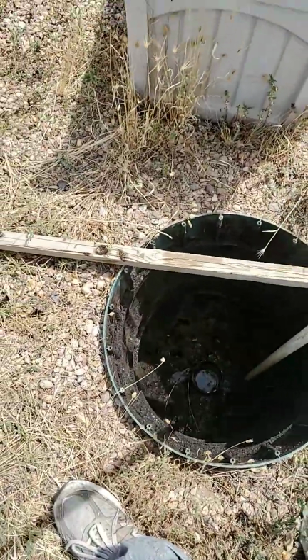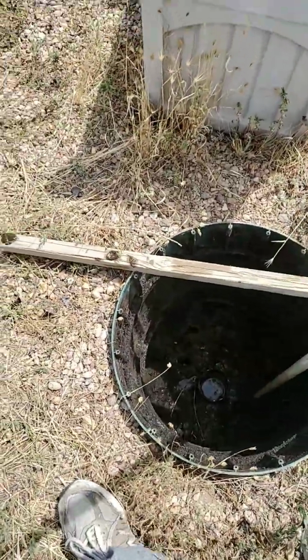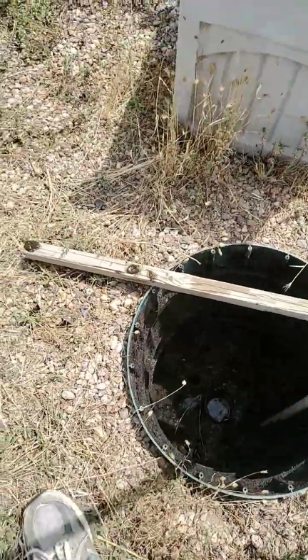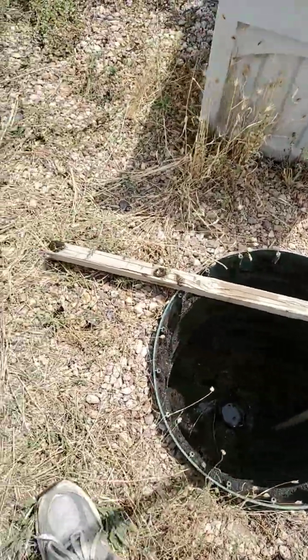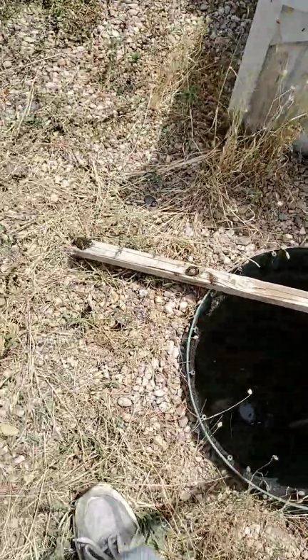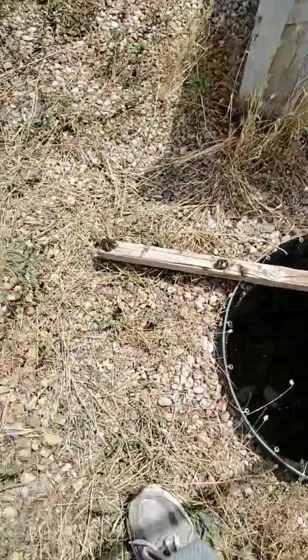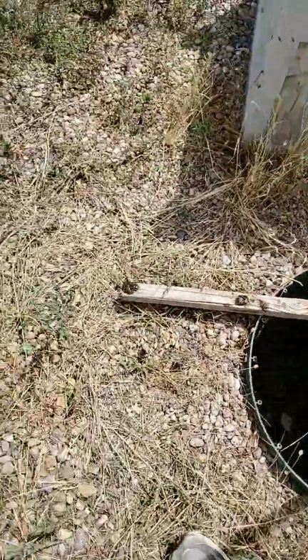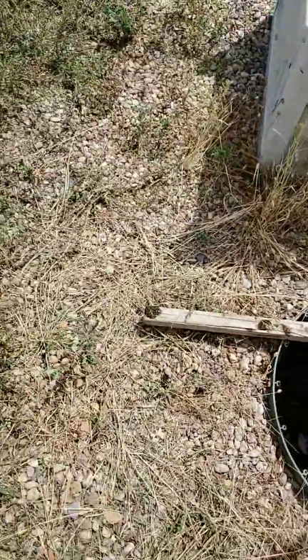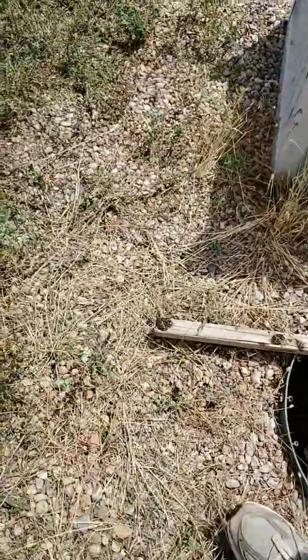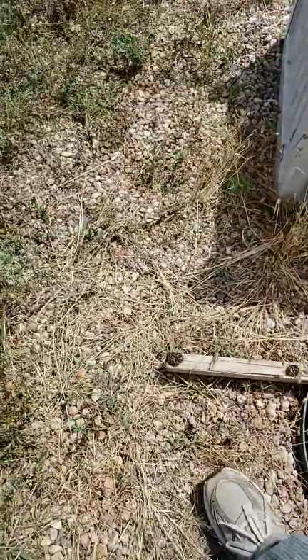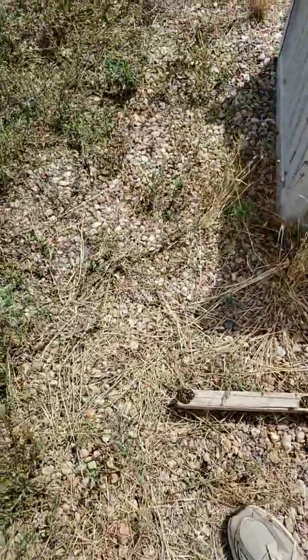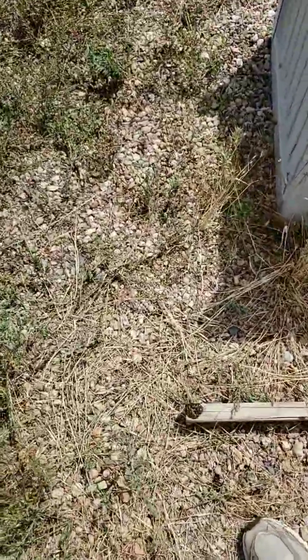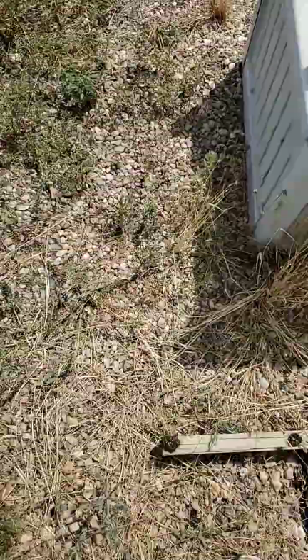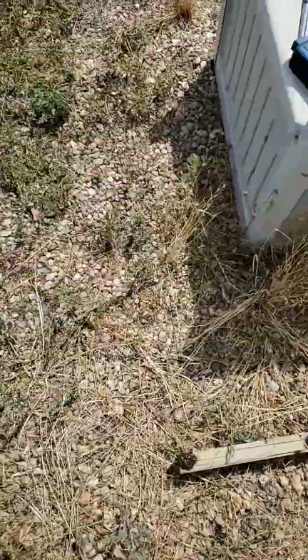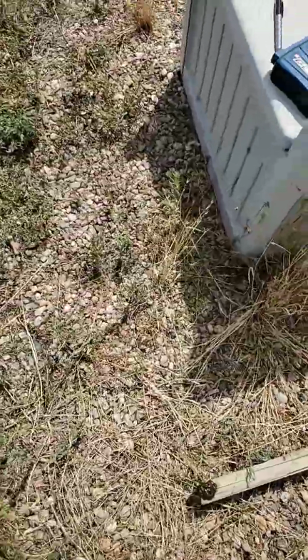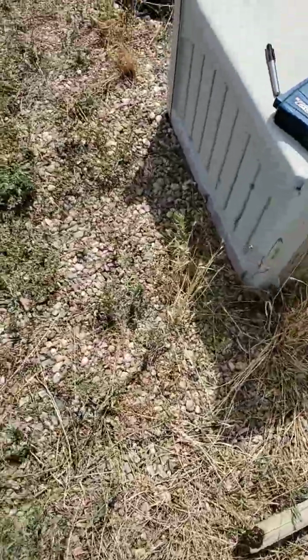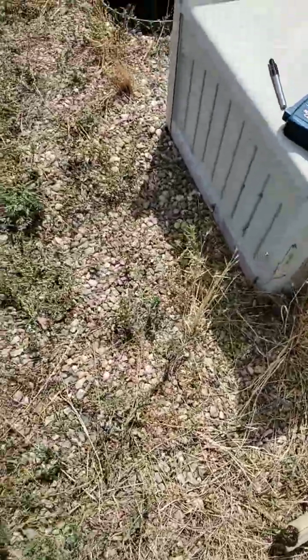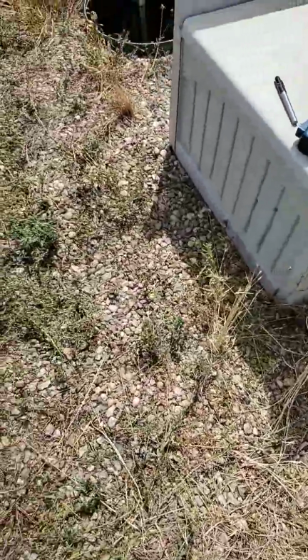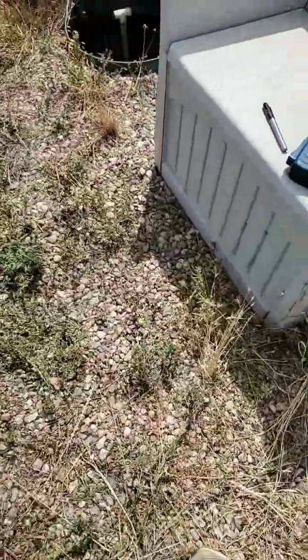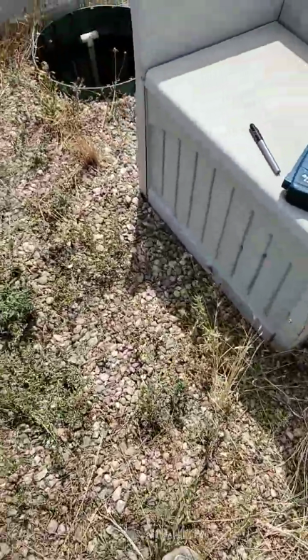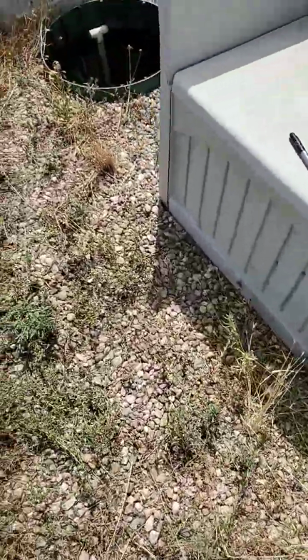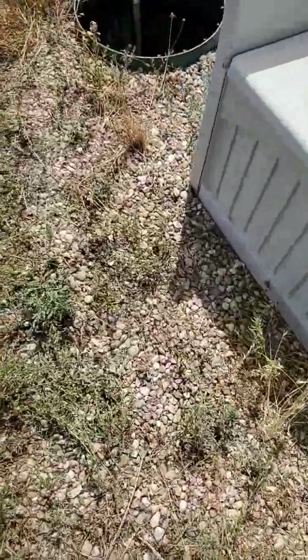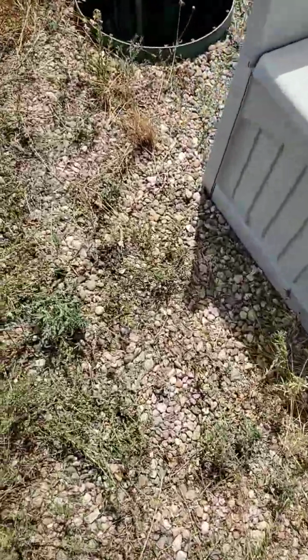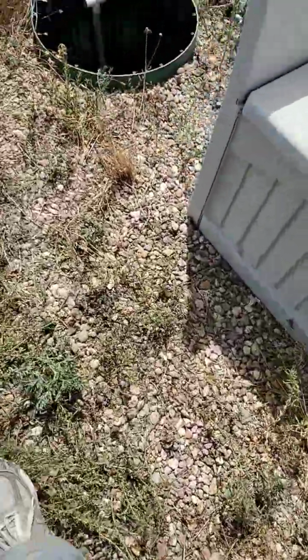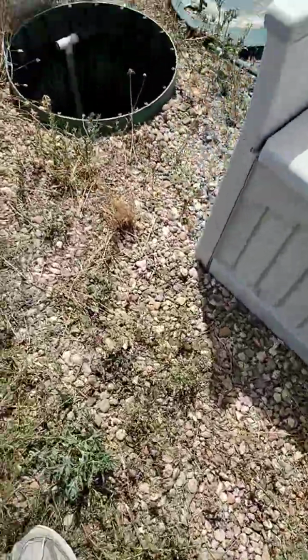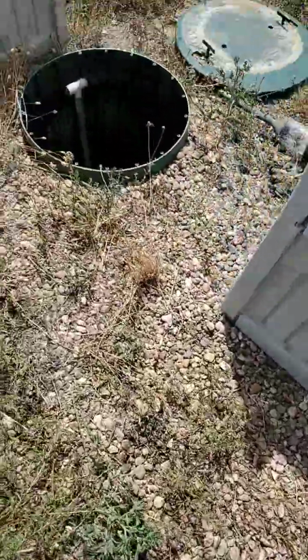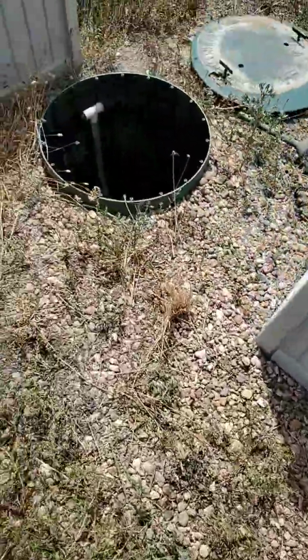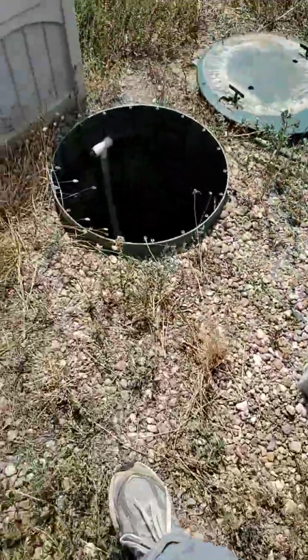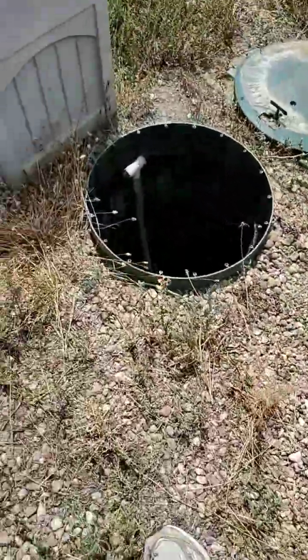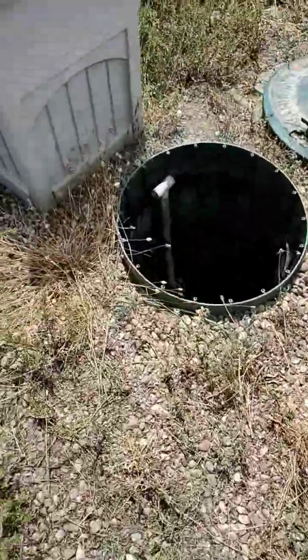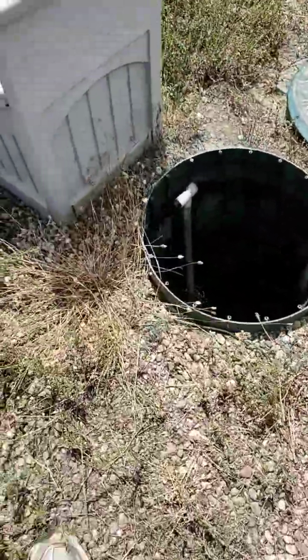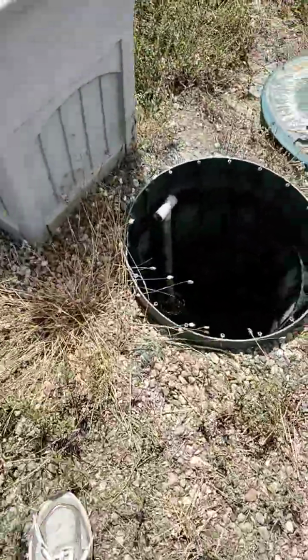It's right there where it gets wet, which is basically the level of the inlet baffle. So let's go to tank two. This is where the filter is at.